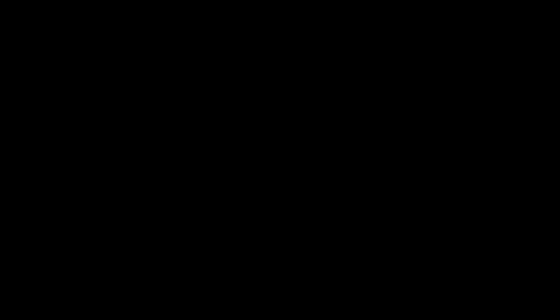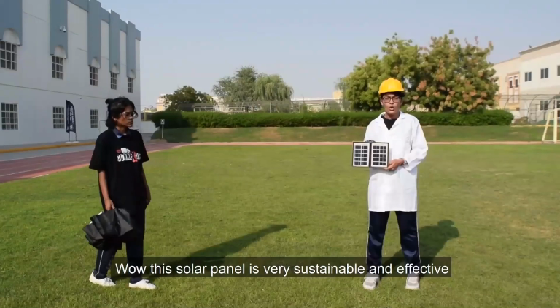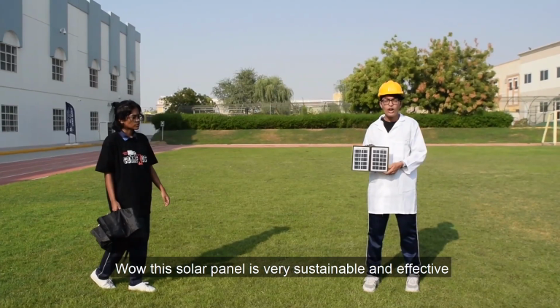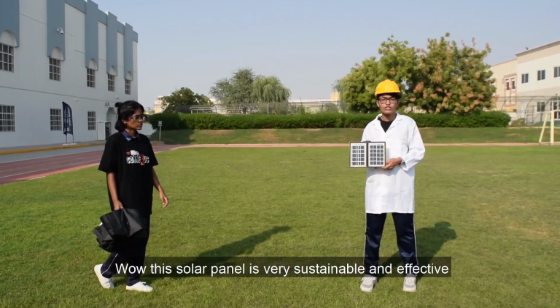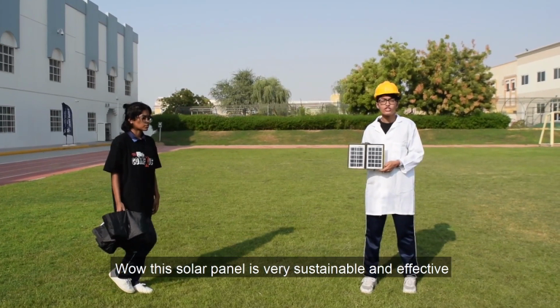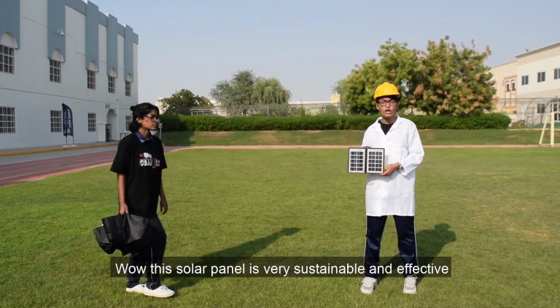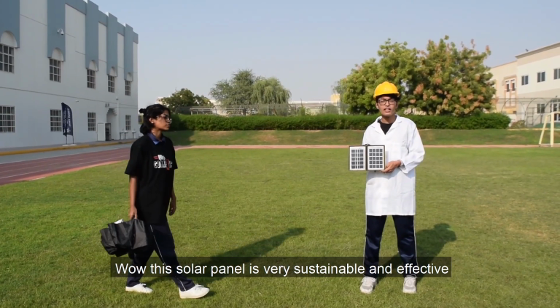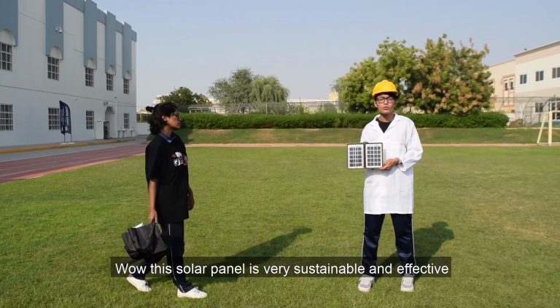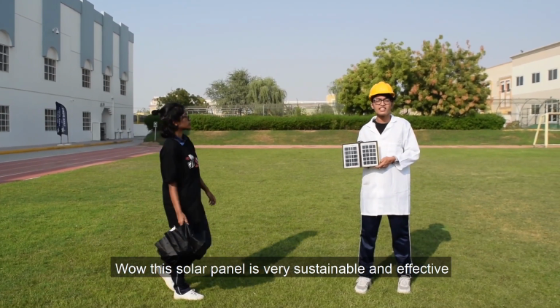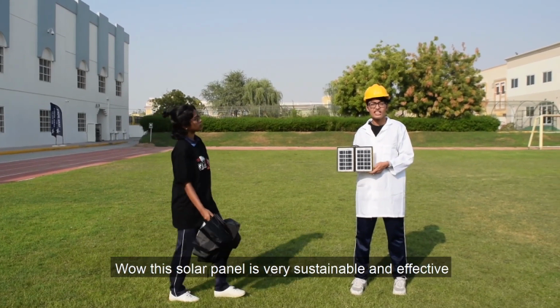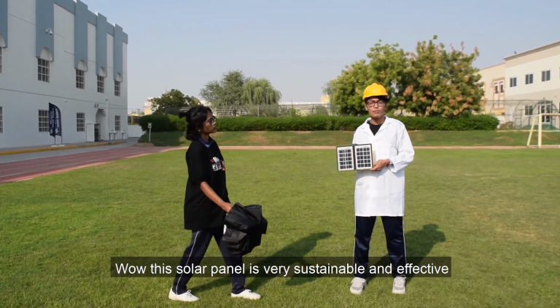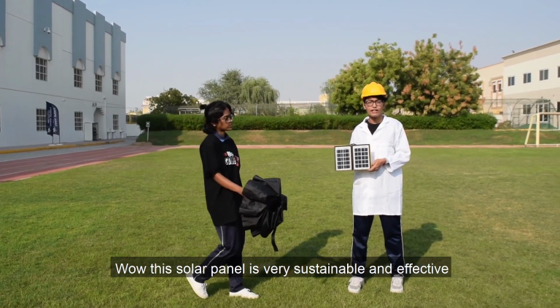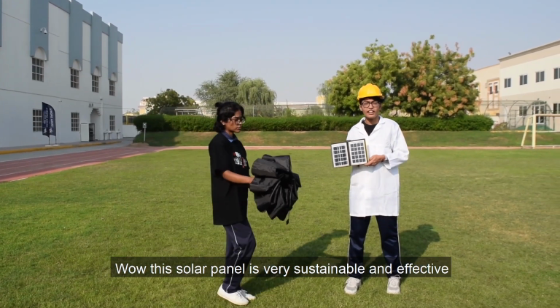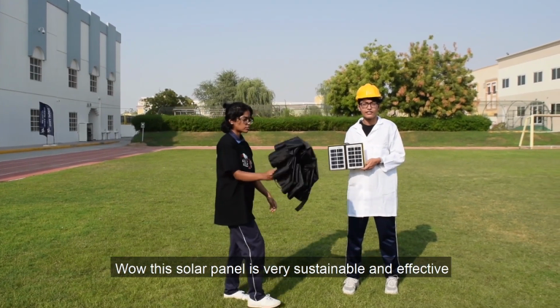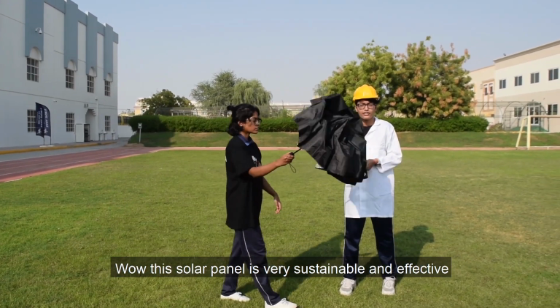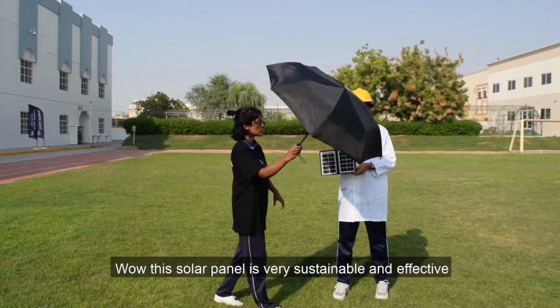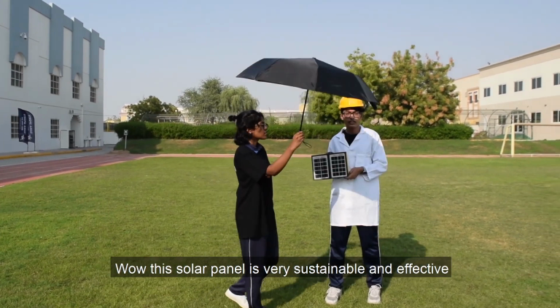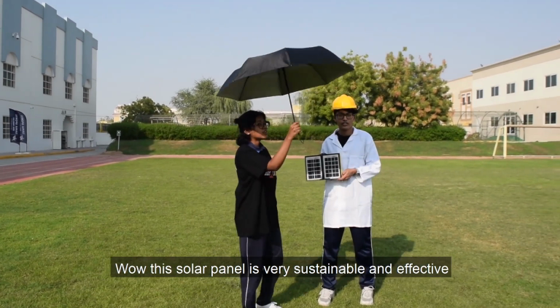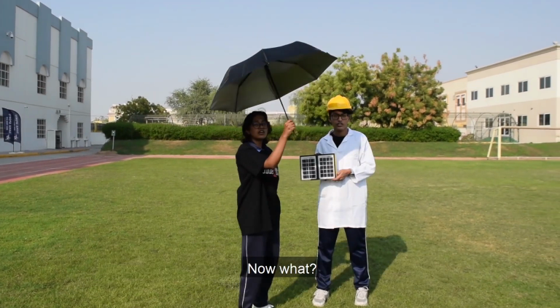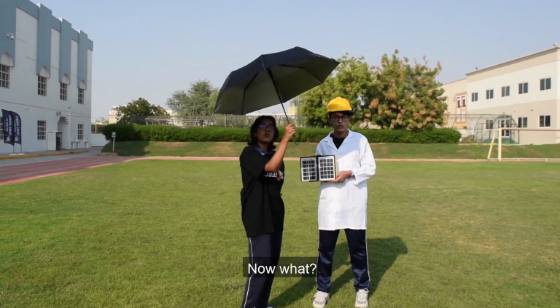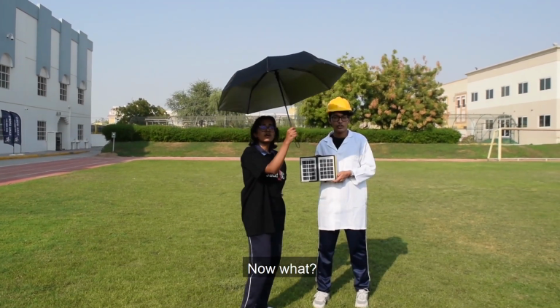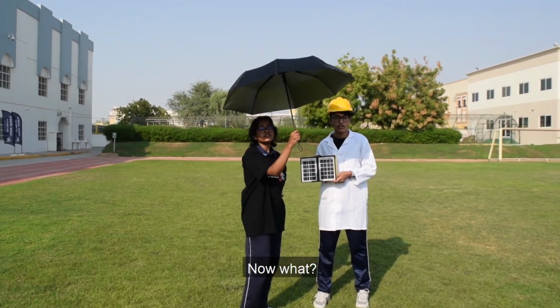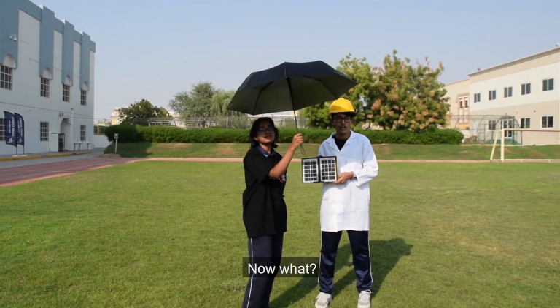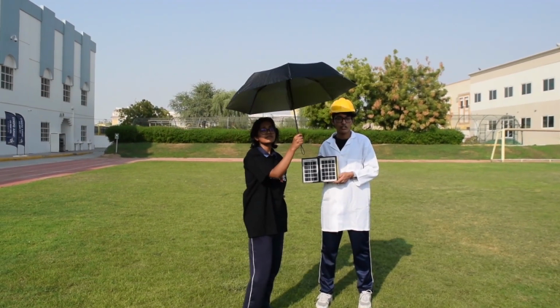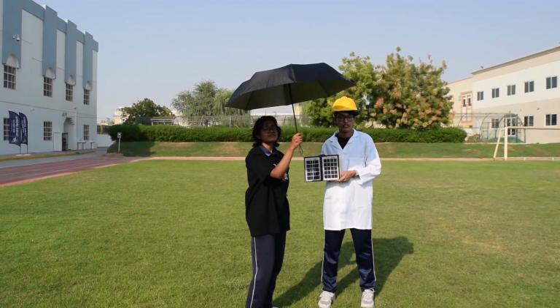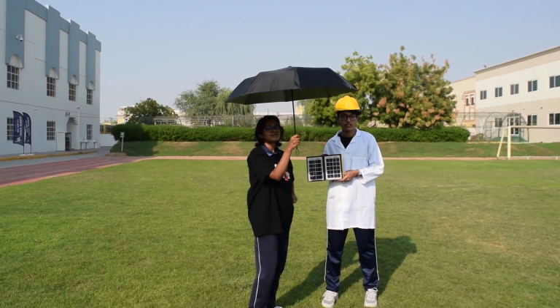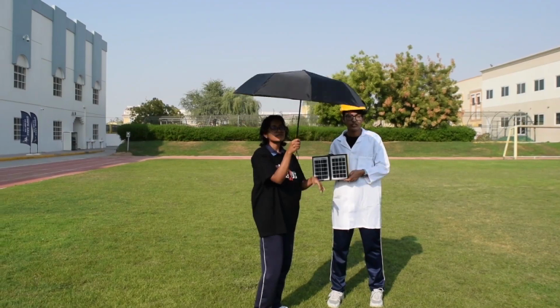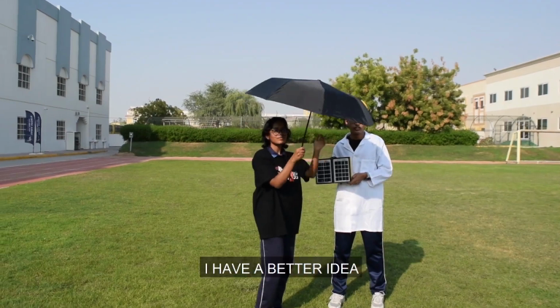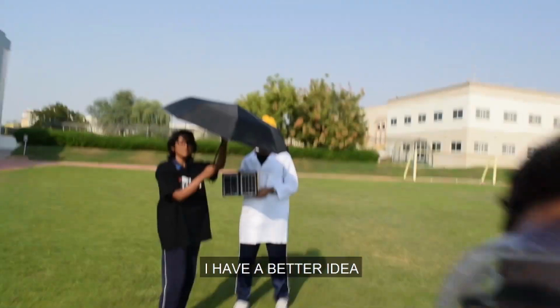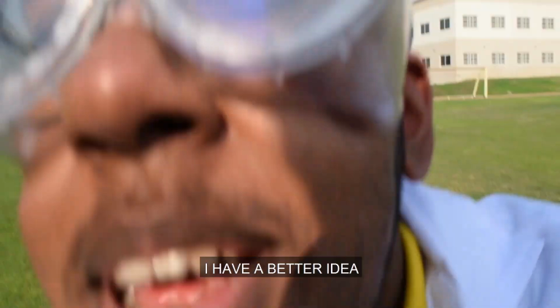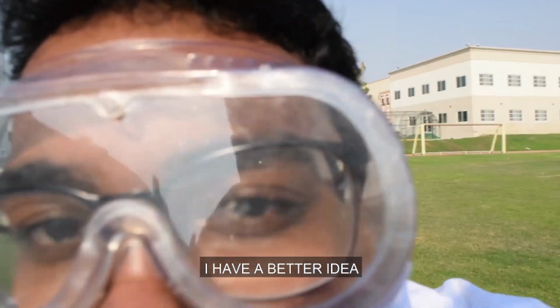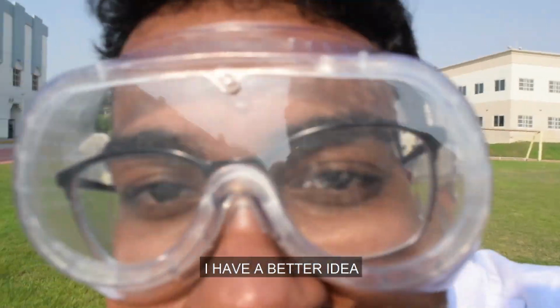Wow! This solar panel is very sustainable and effective. Now what? I have a better idea!